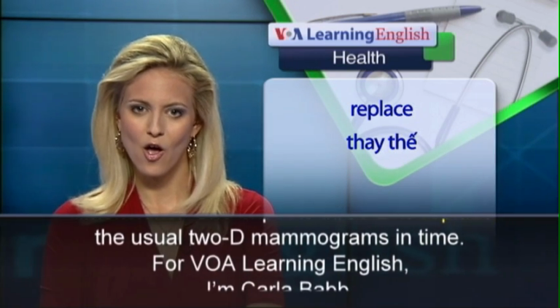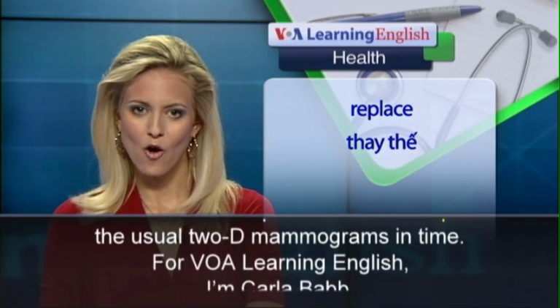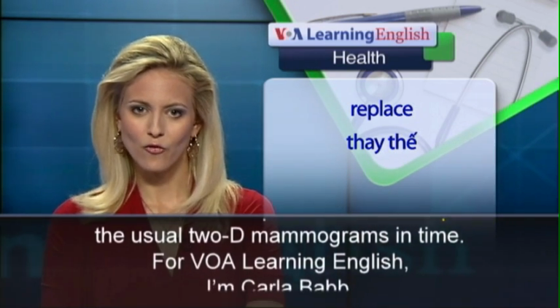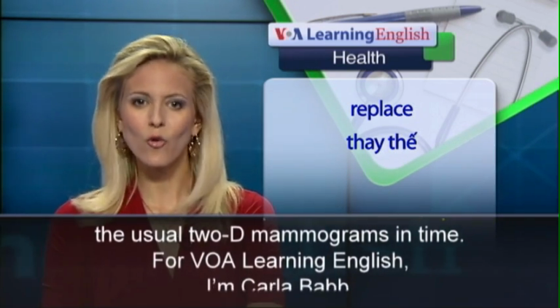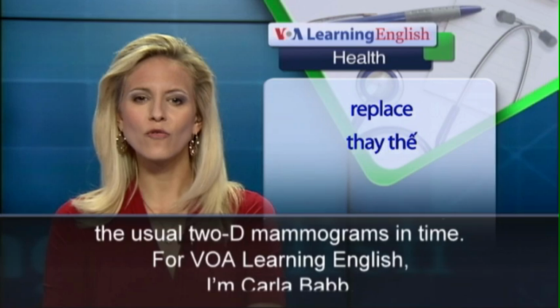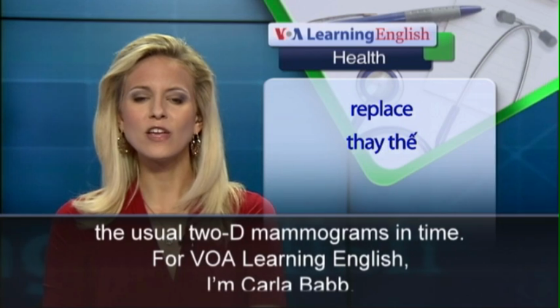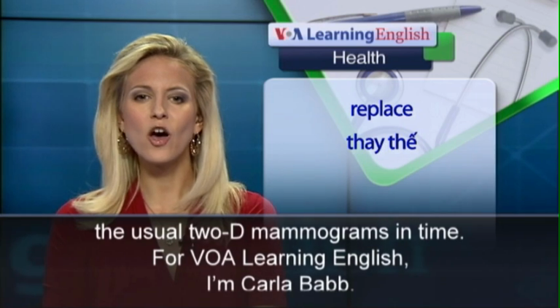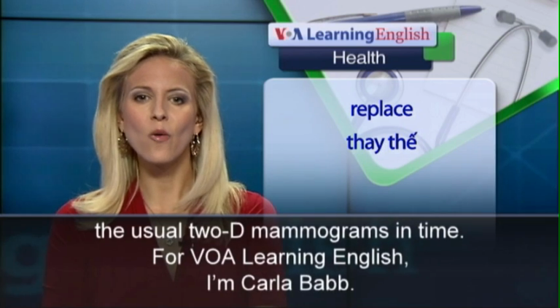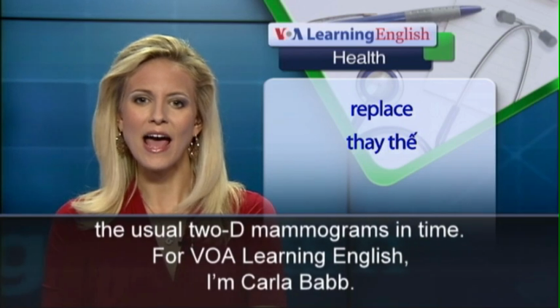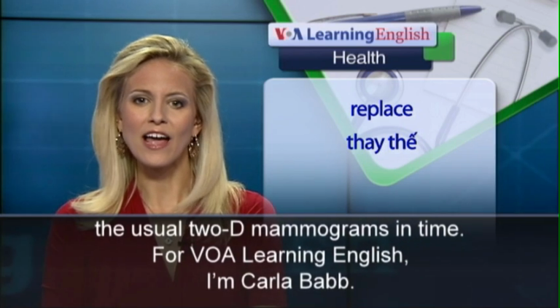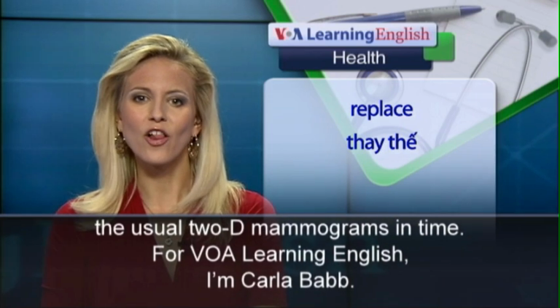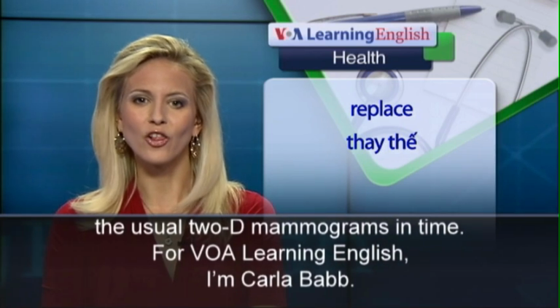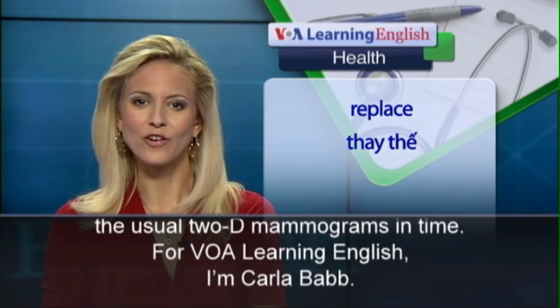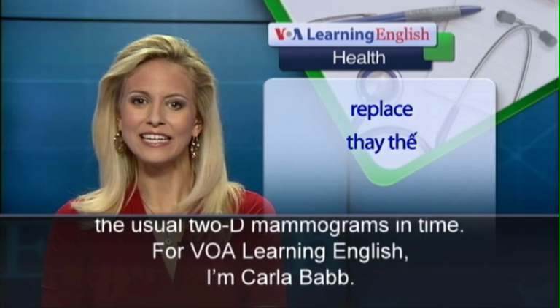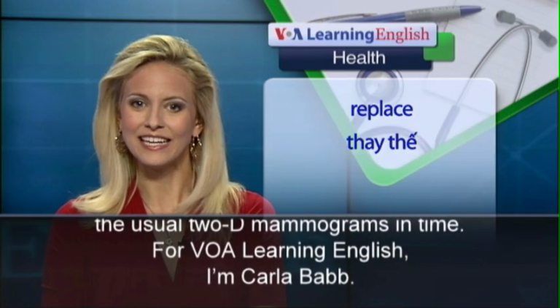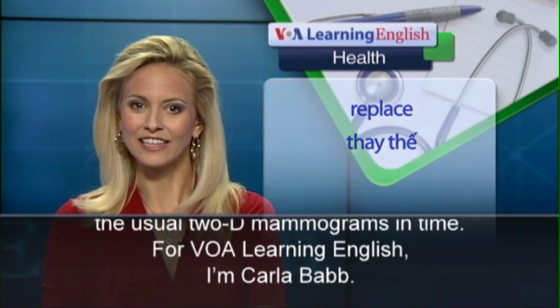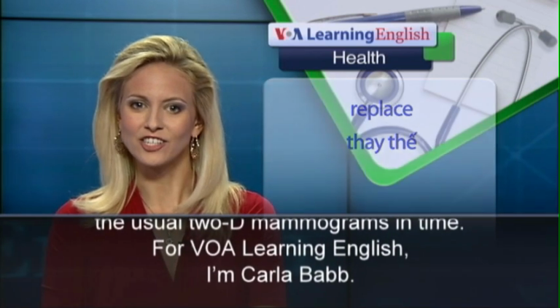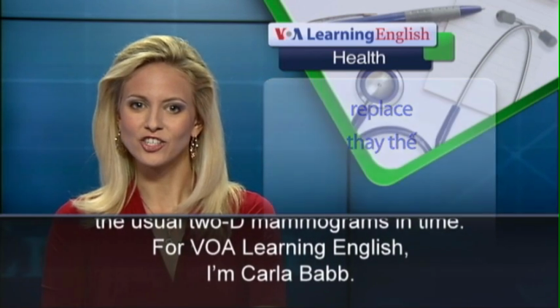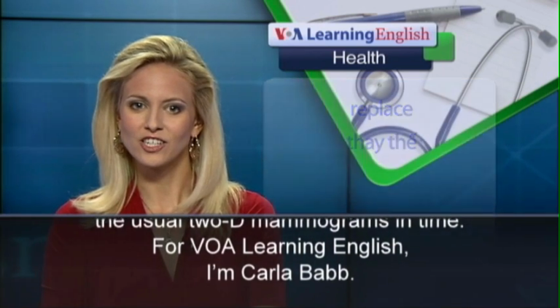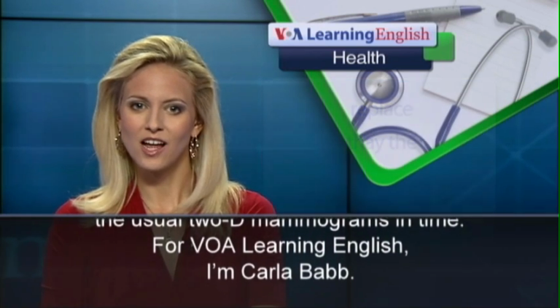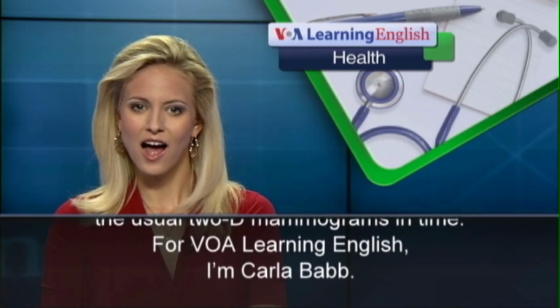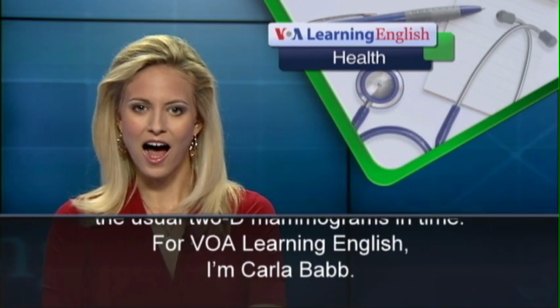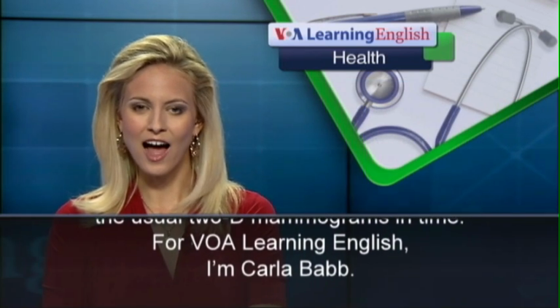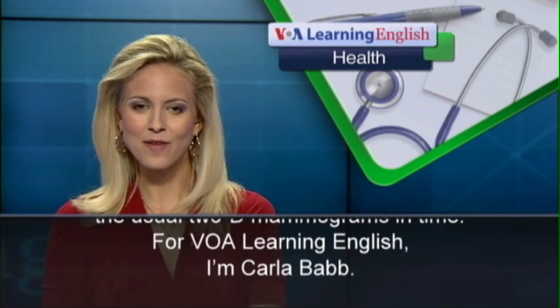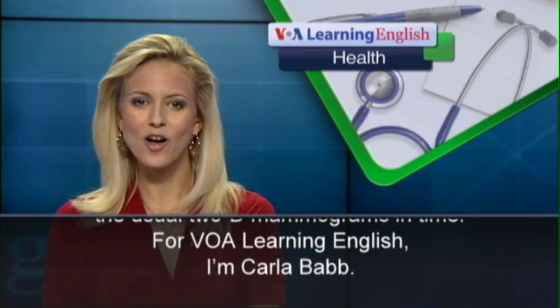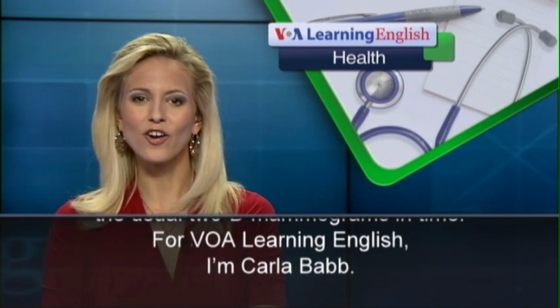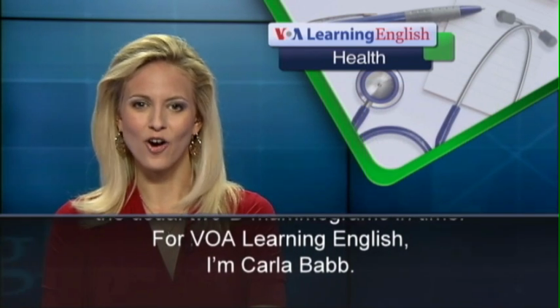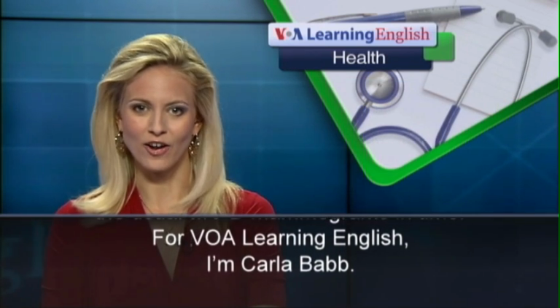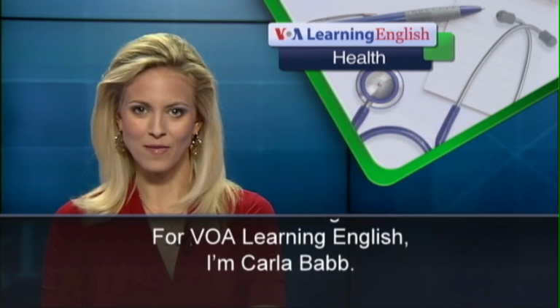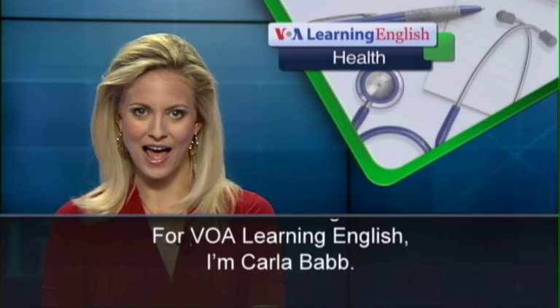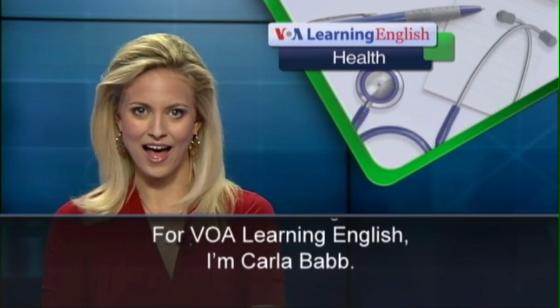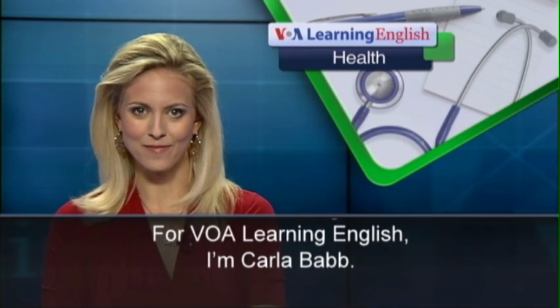For VOA Learning English, I'm Karla Babb.